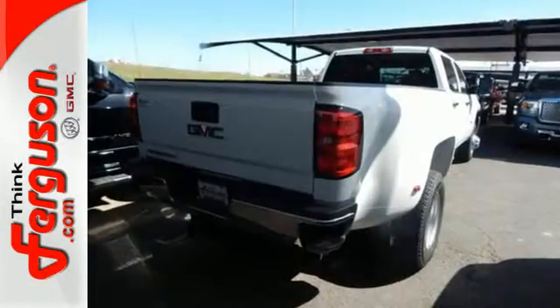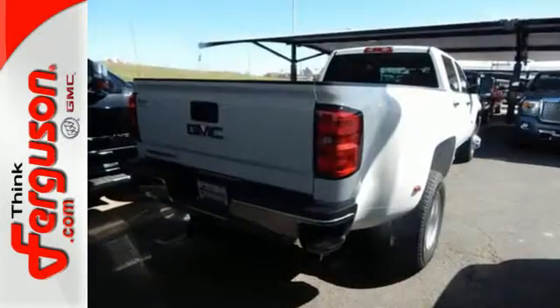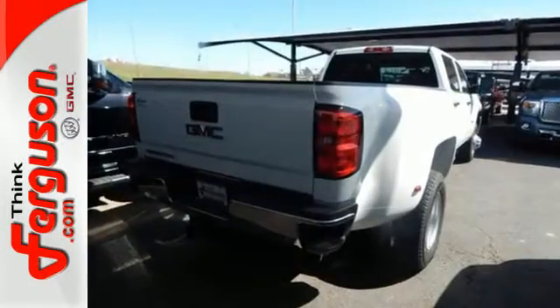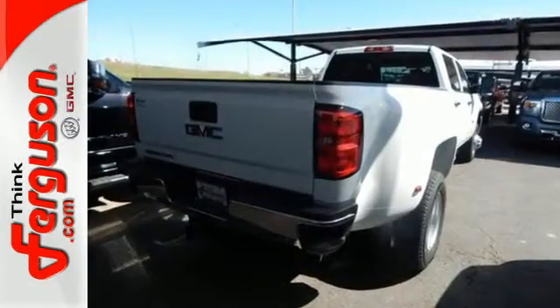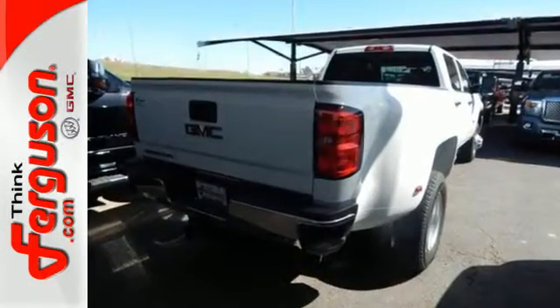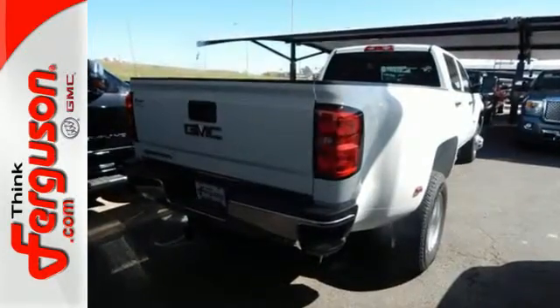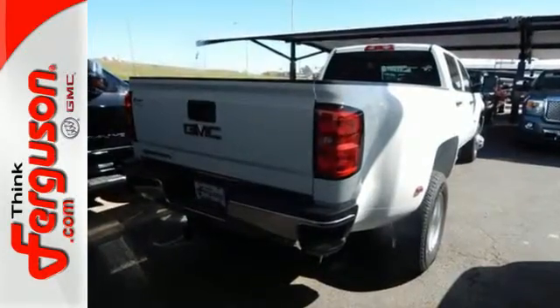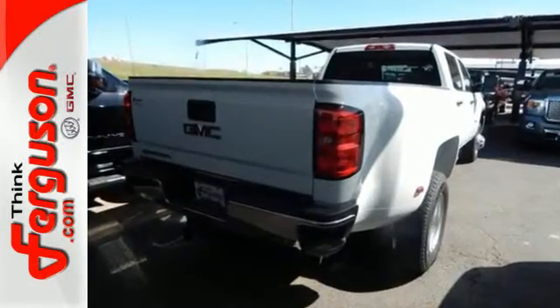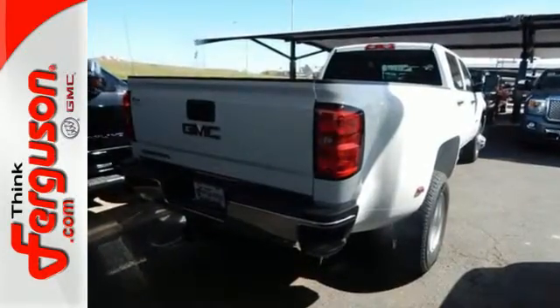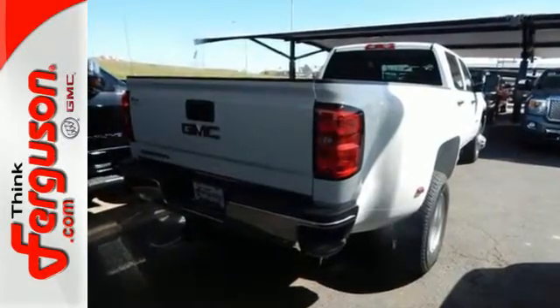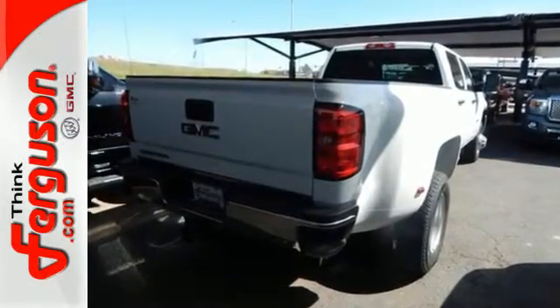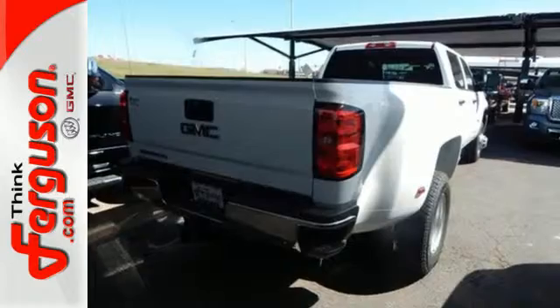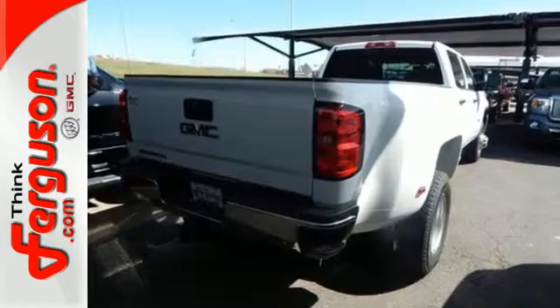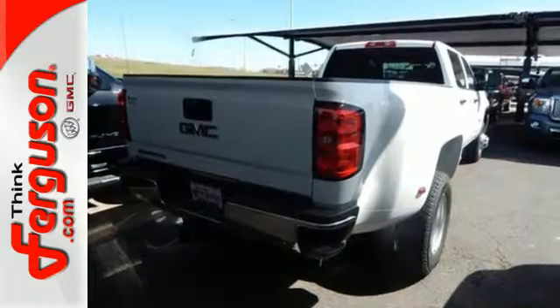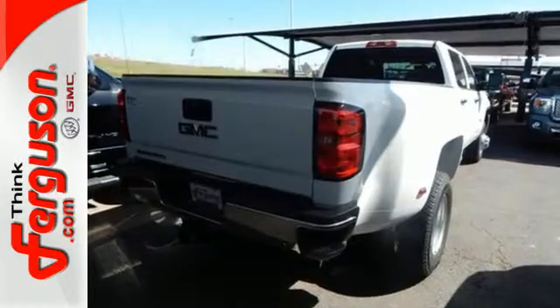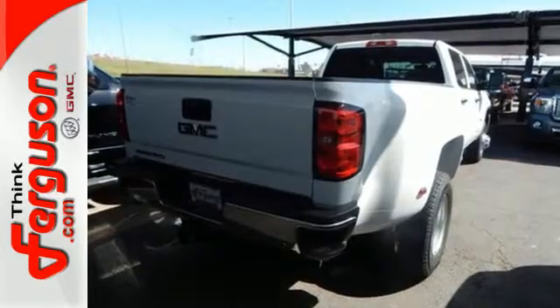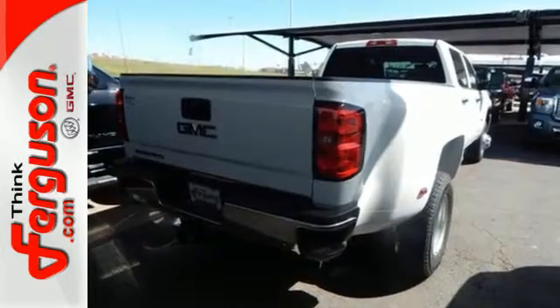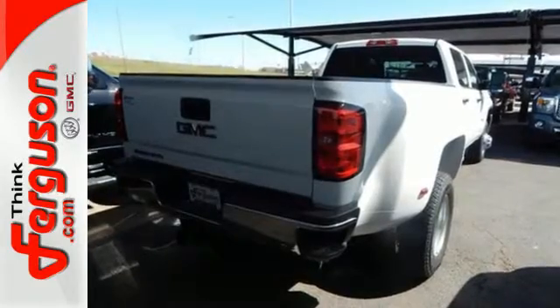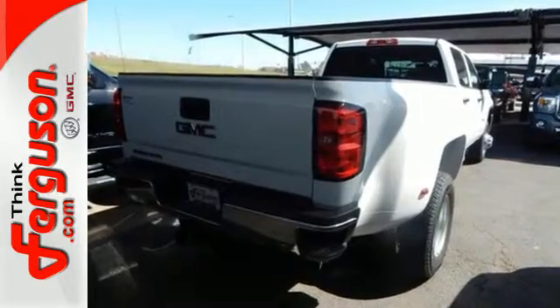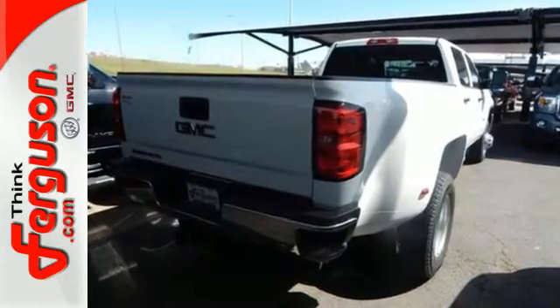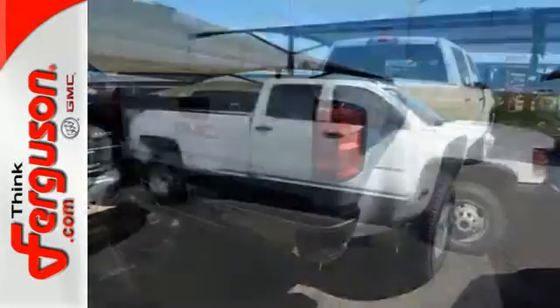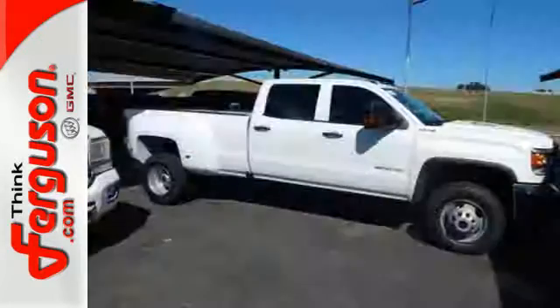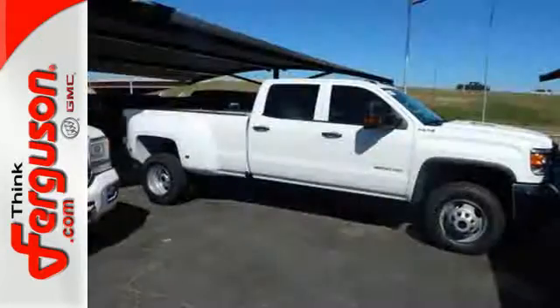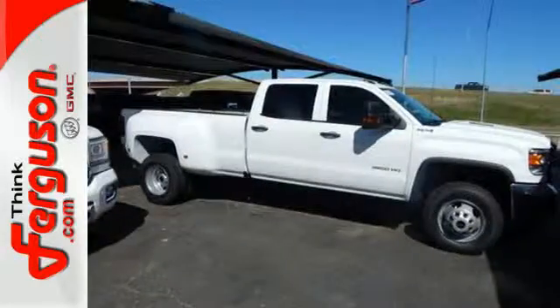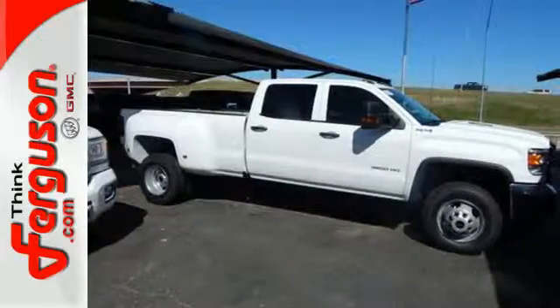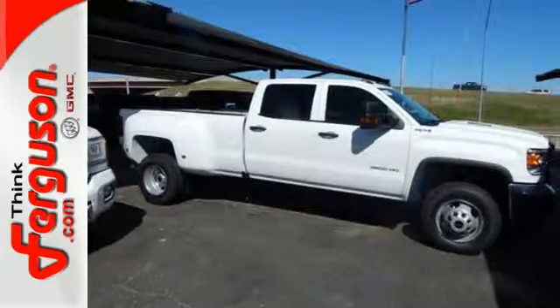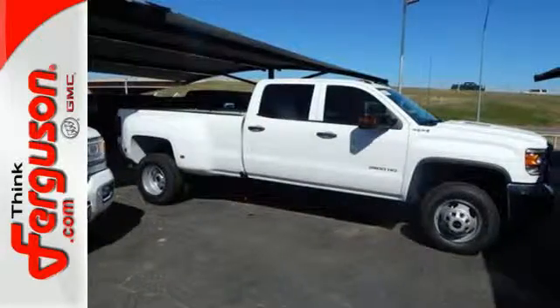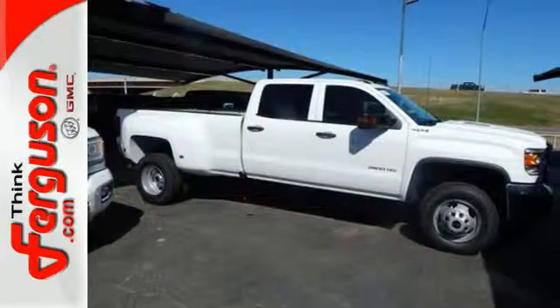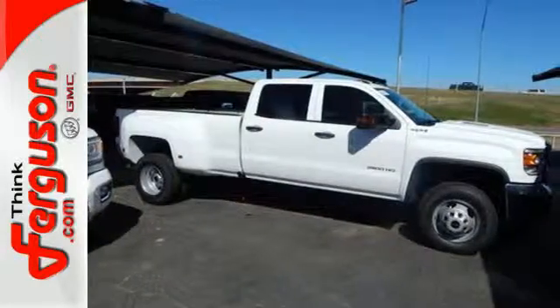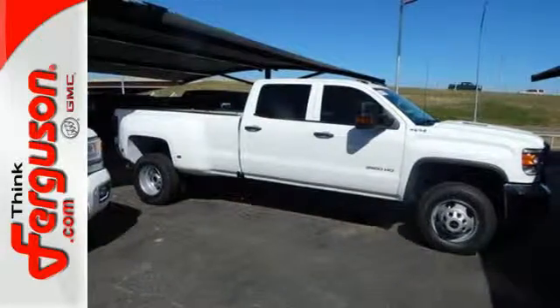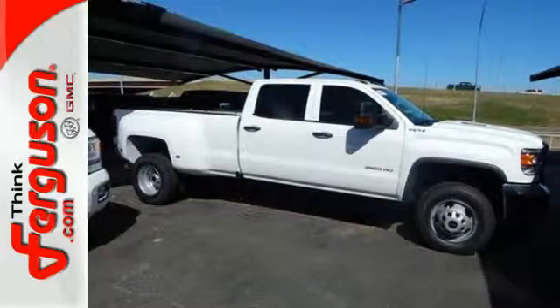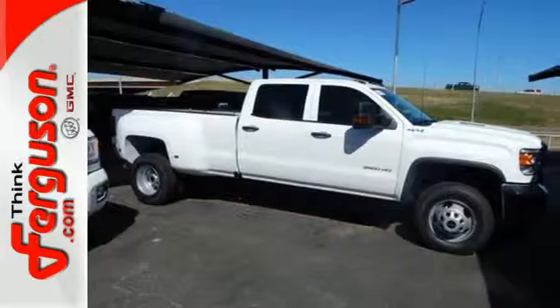It was built for the tough-as-nails worker who needs a tough-as-nails truck. Take the Sierra for a test drive today.